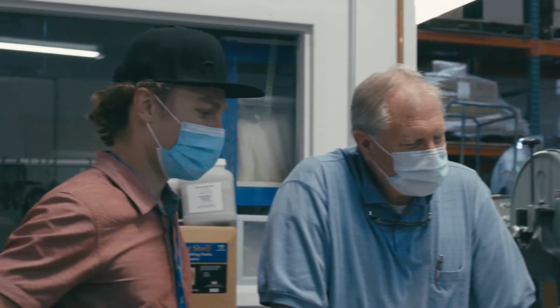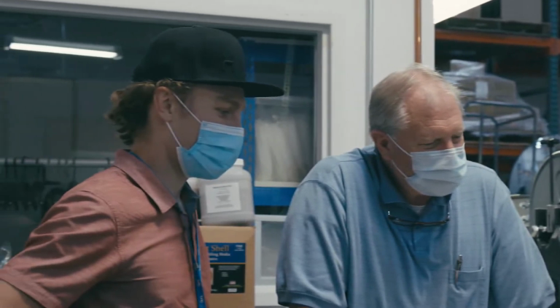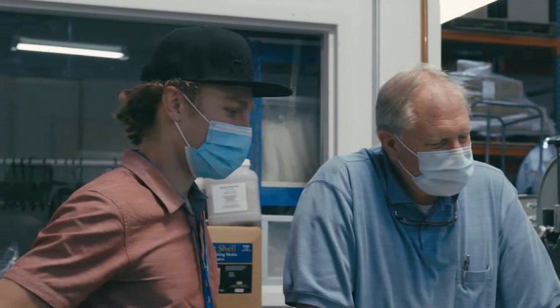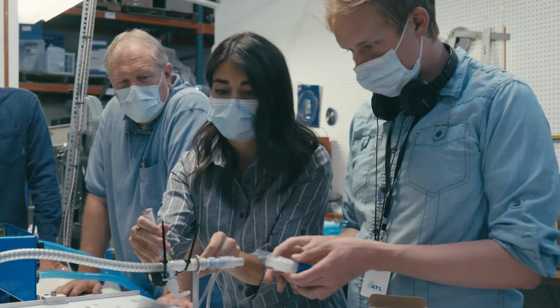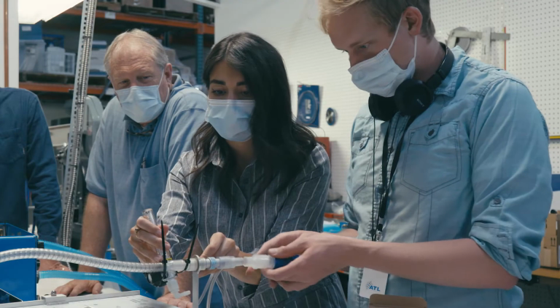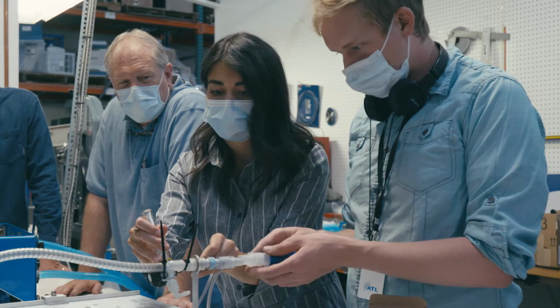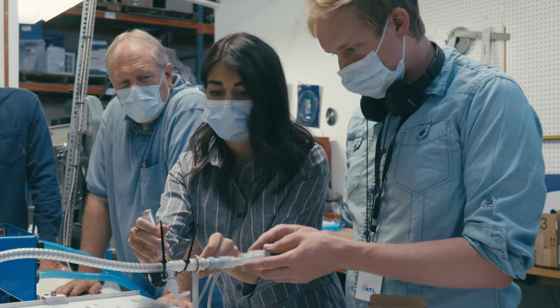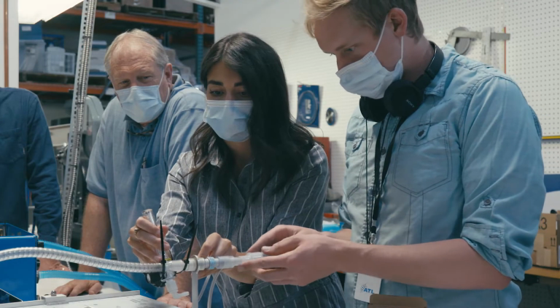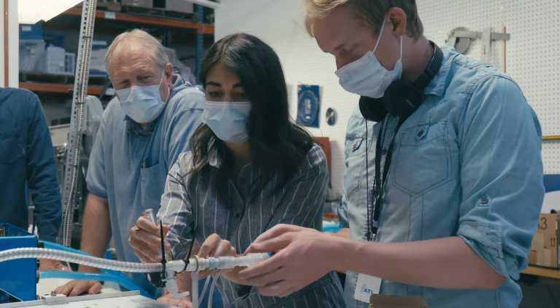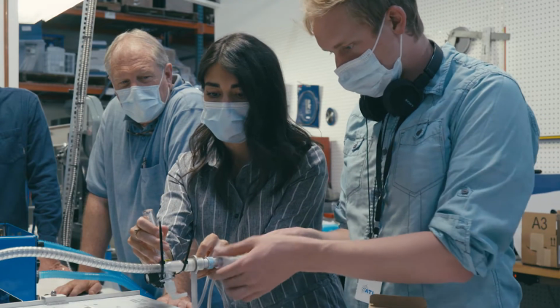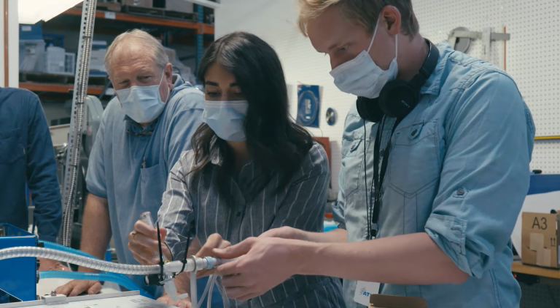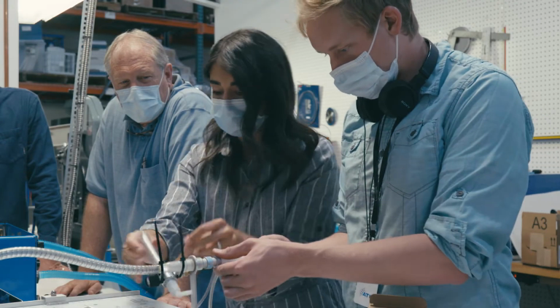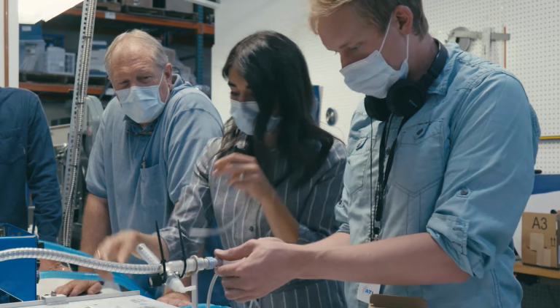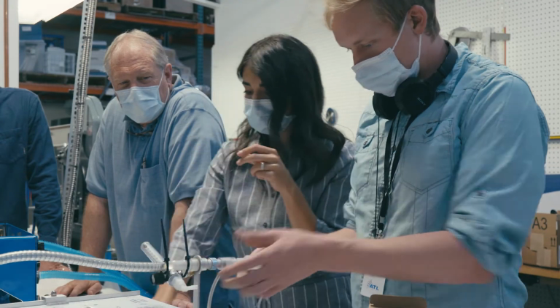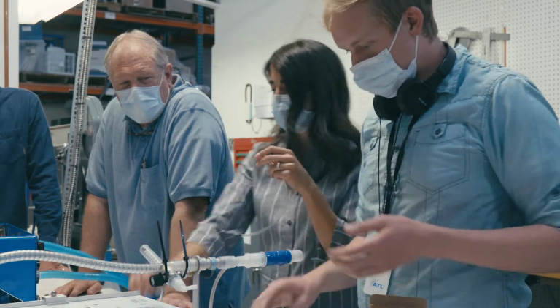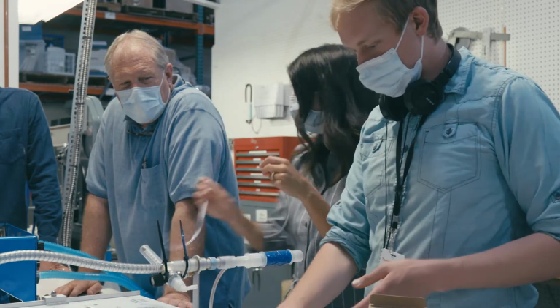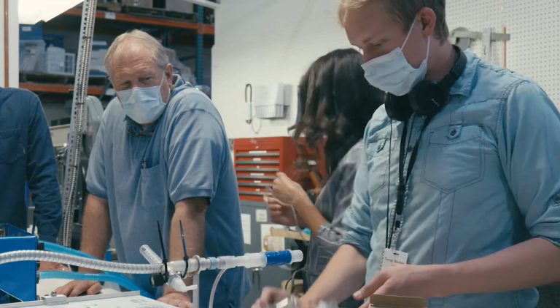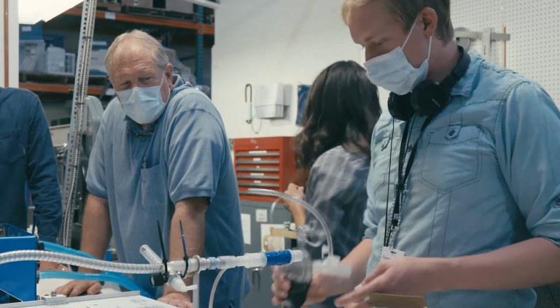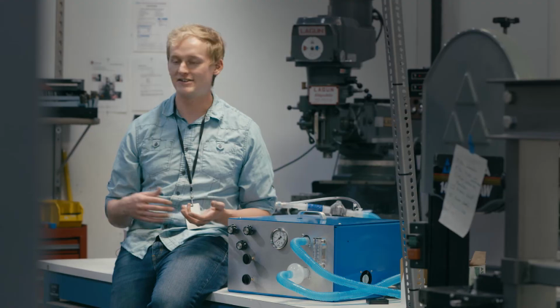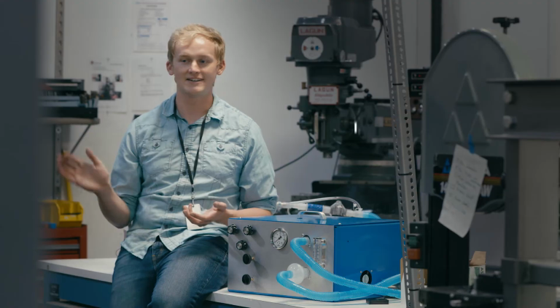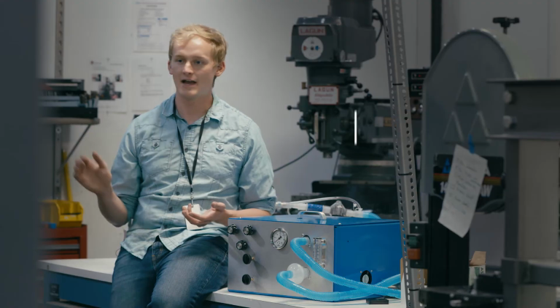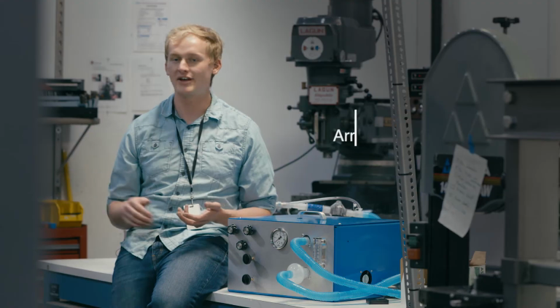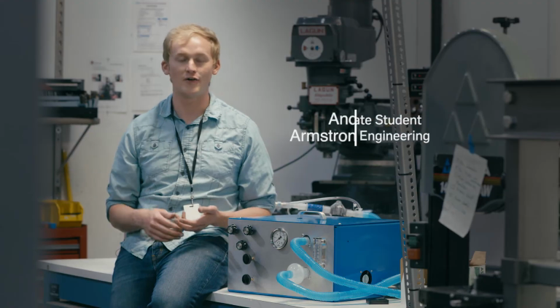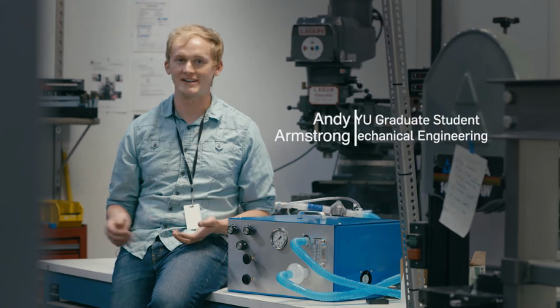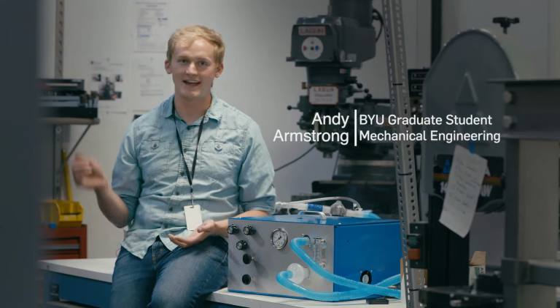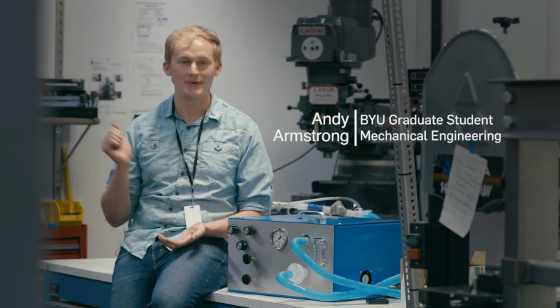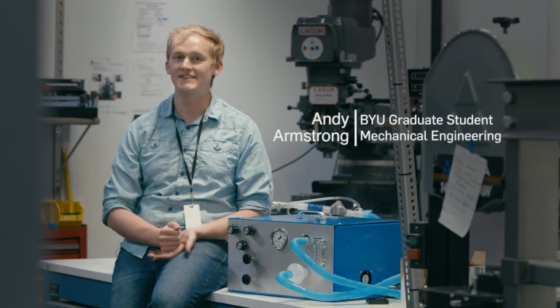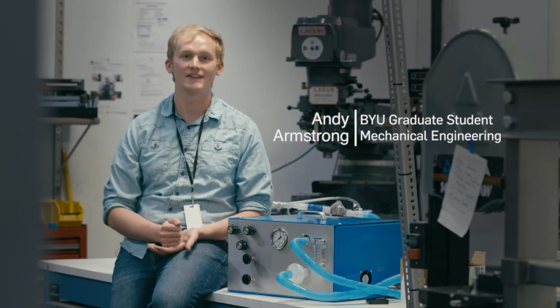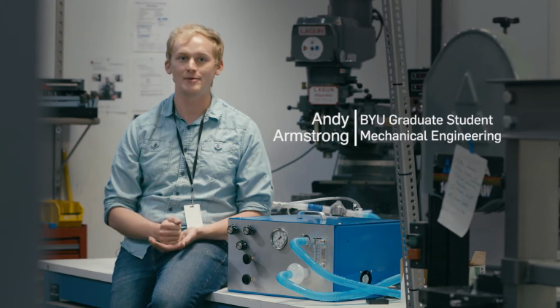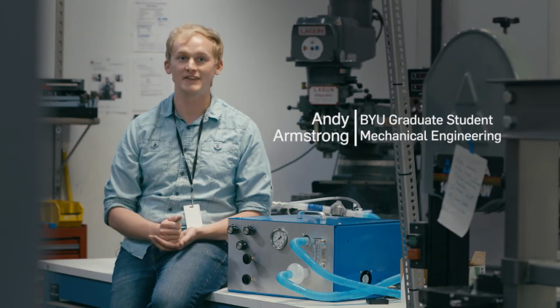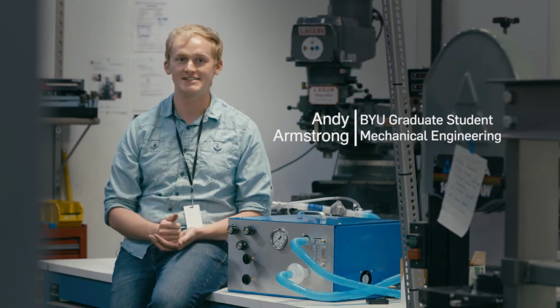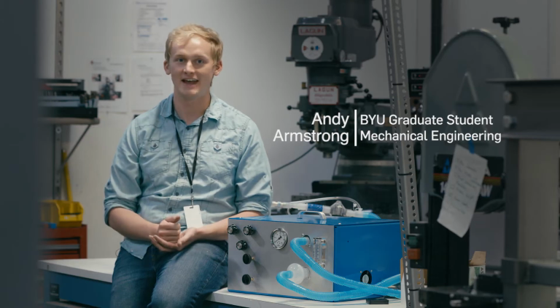We've been working with respiratory therapists at the hospital and other doctors. Every single time we go over, they say we need this ventilator built yesterday.